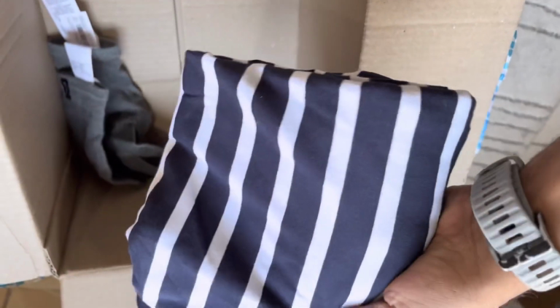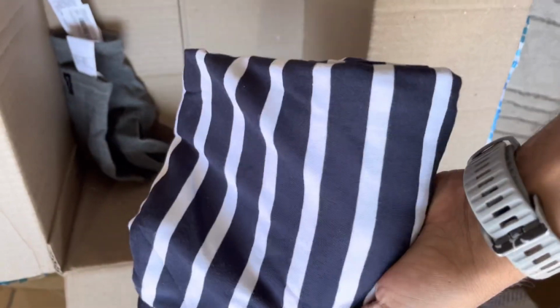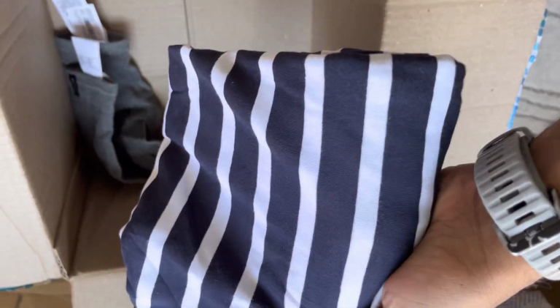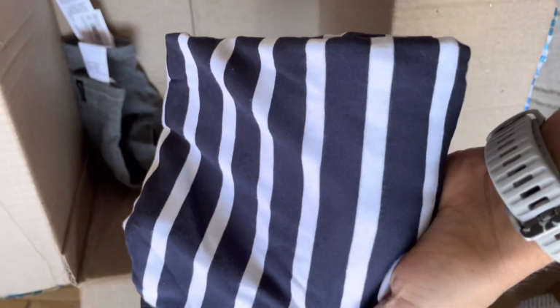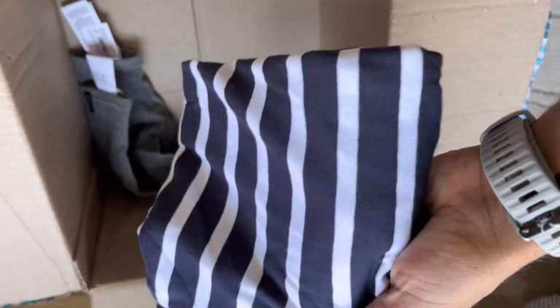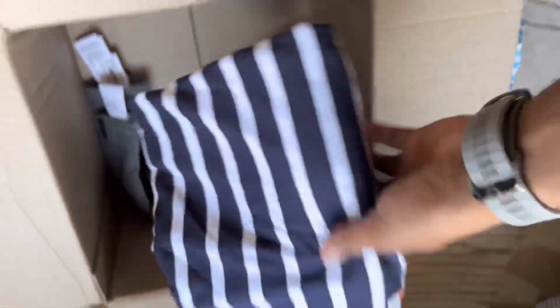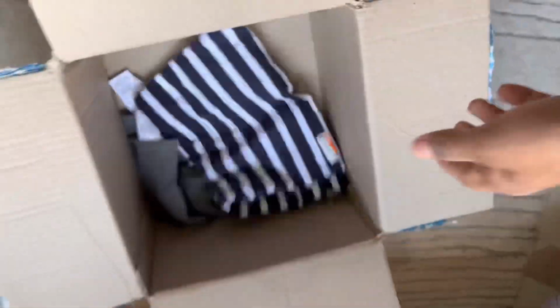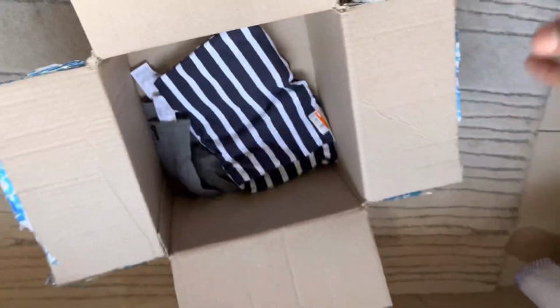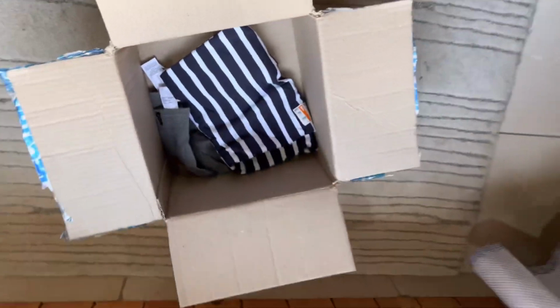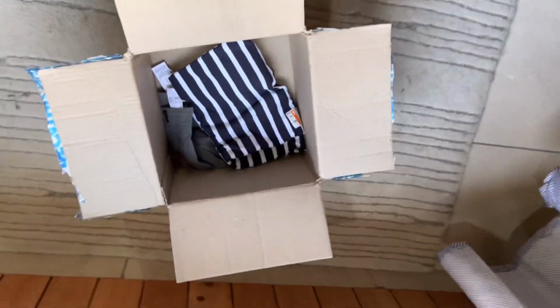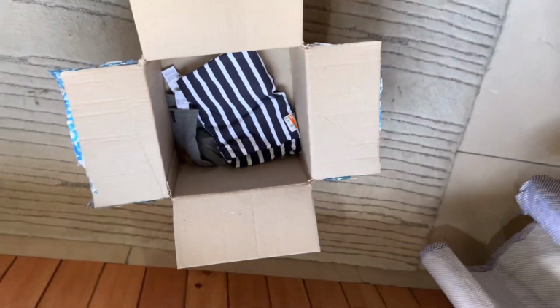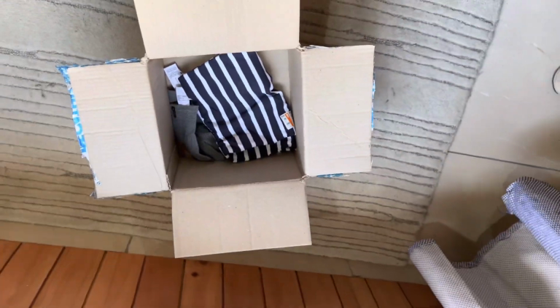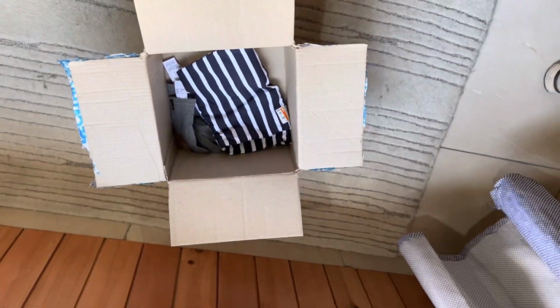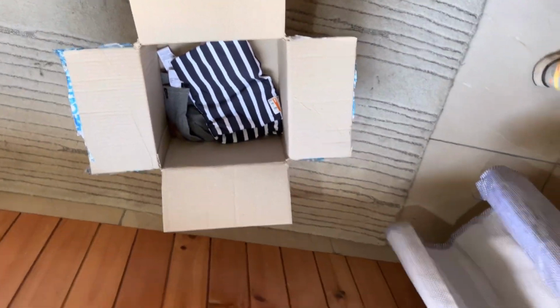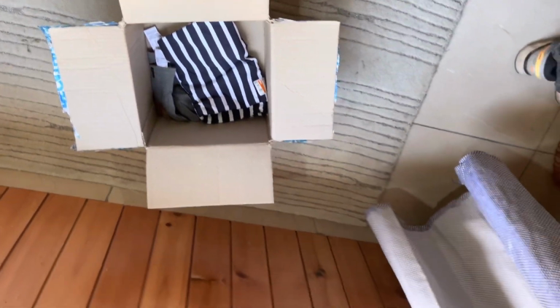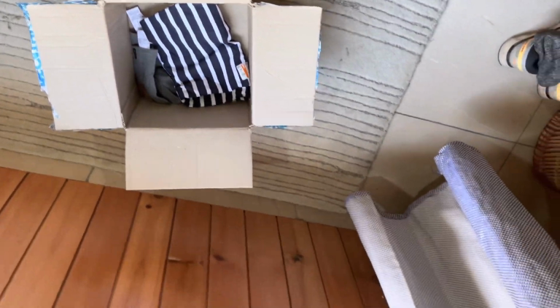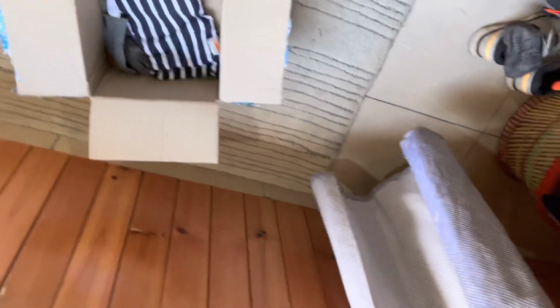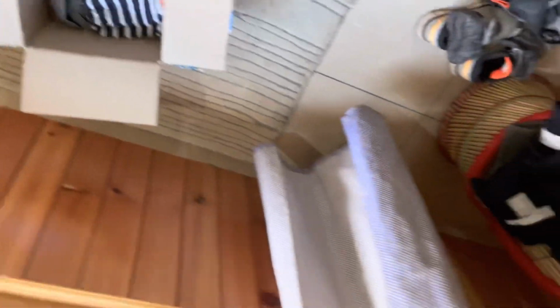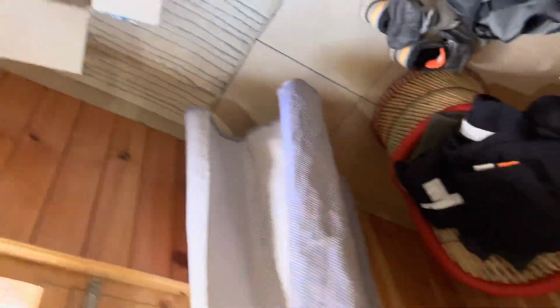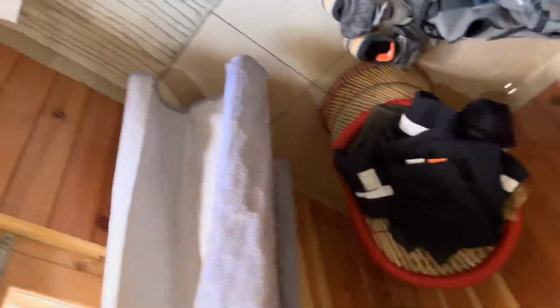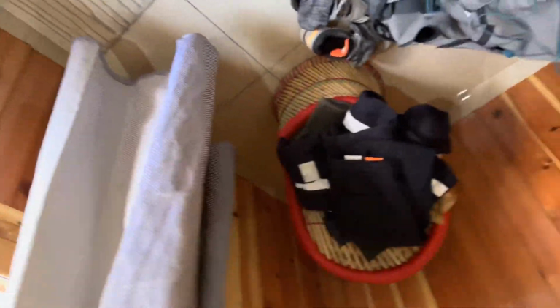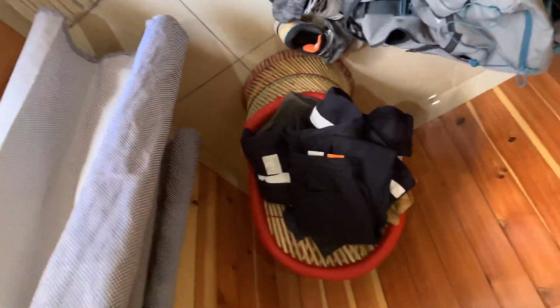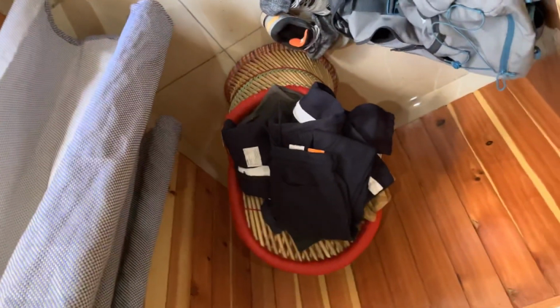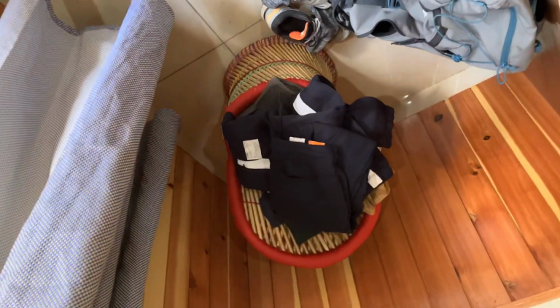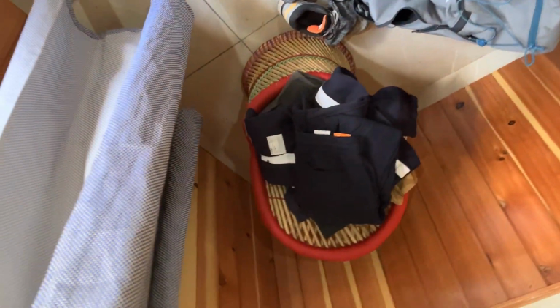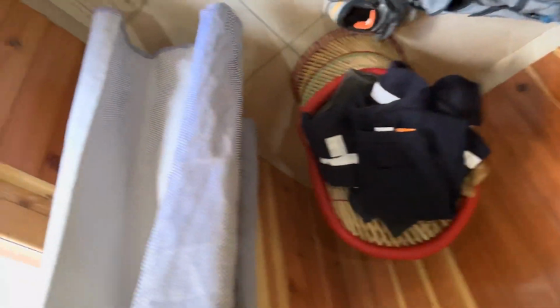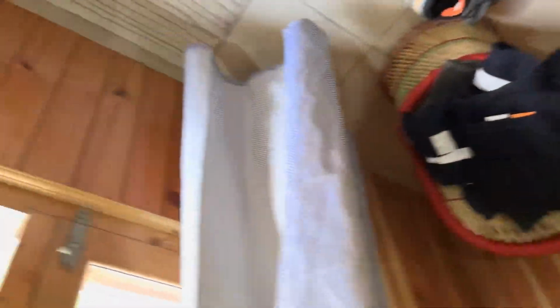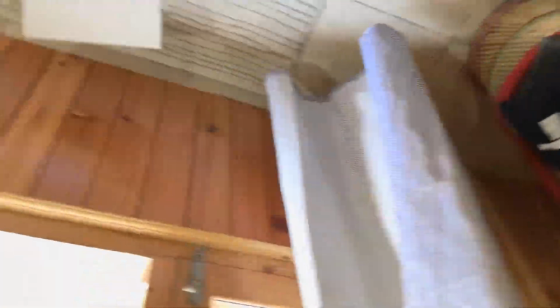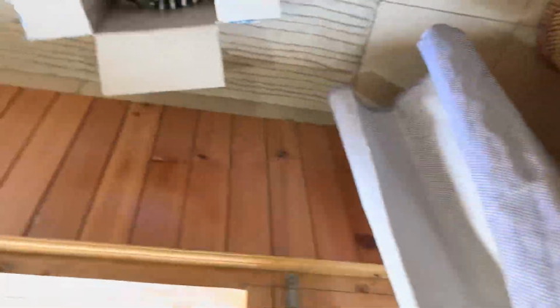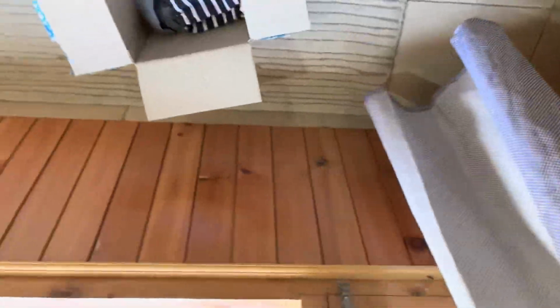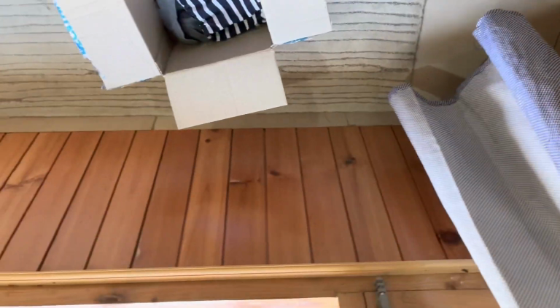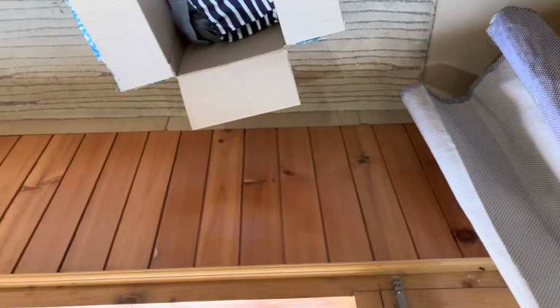OK guys, so this was all of my stuff. Thank you.